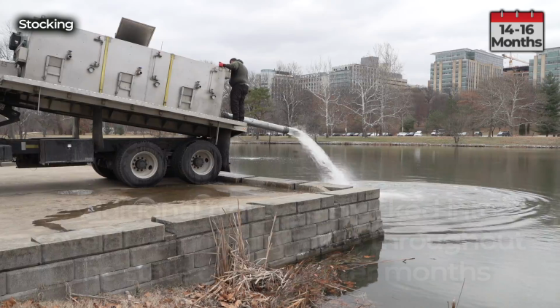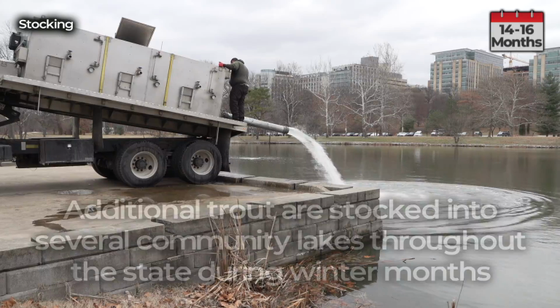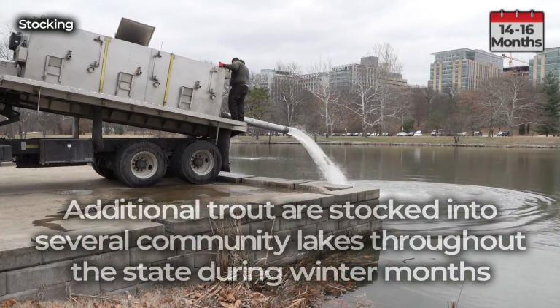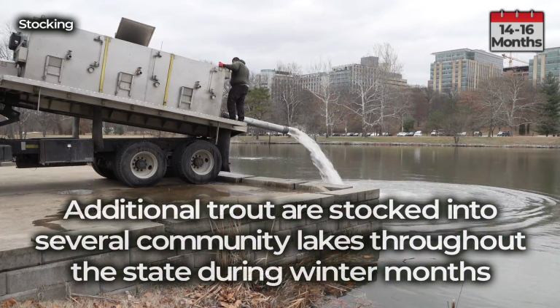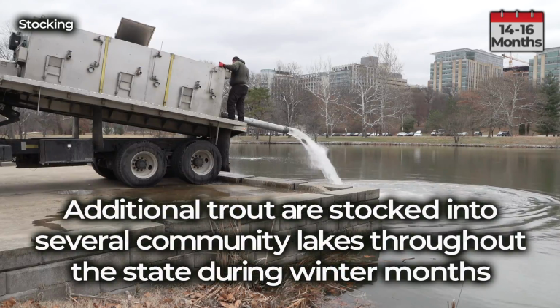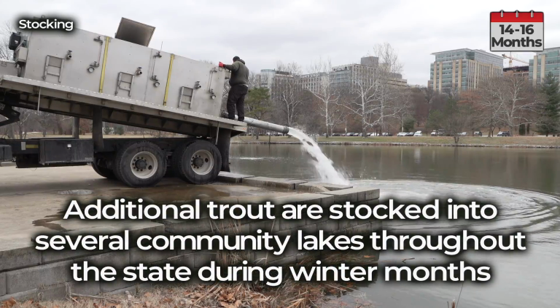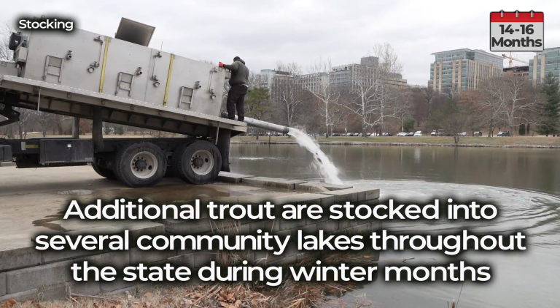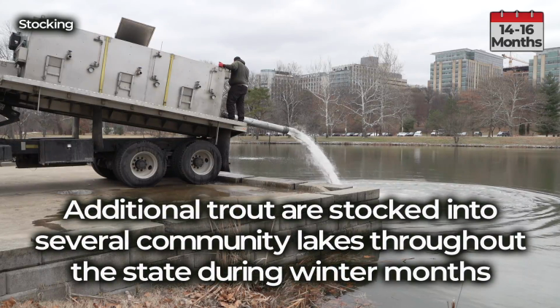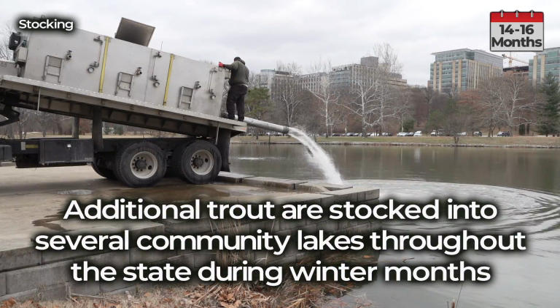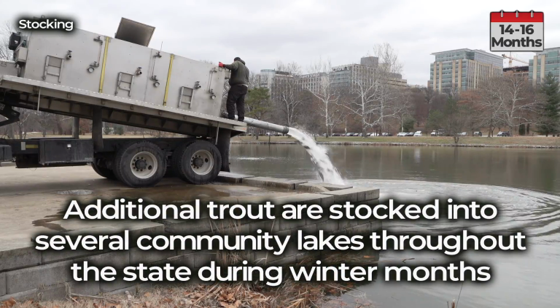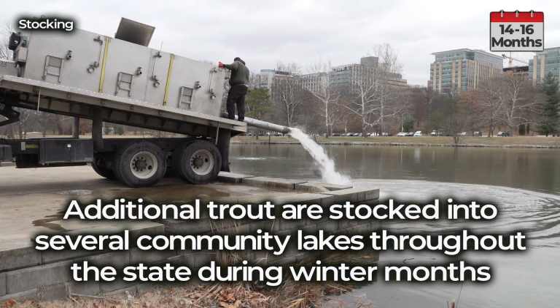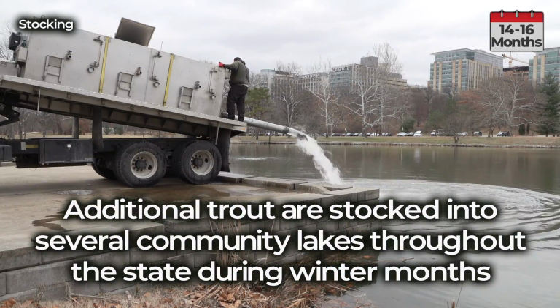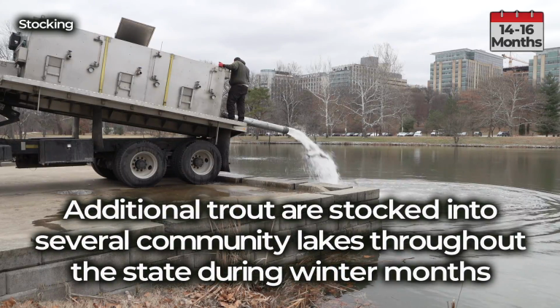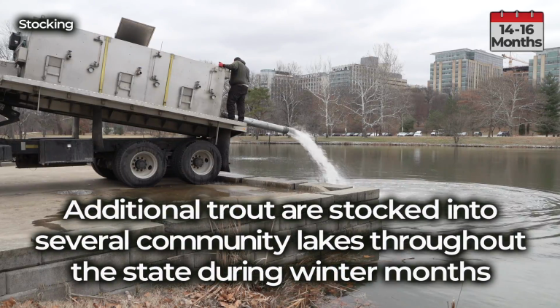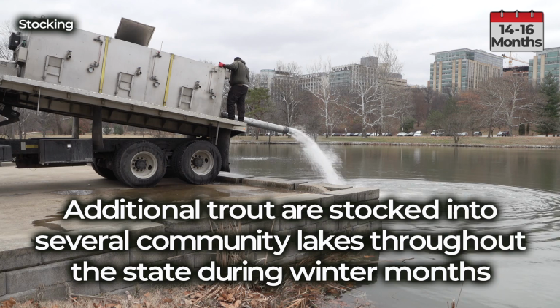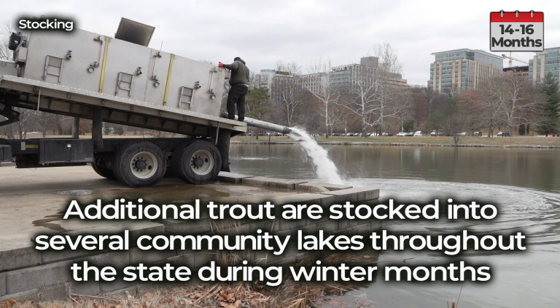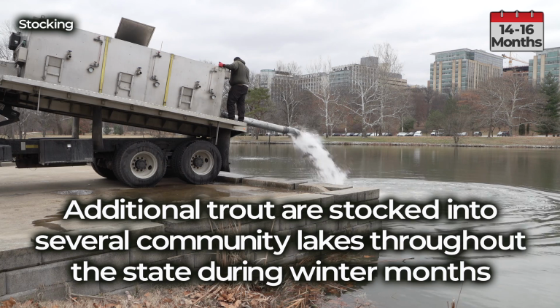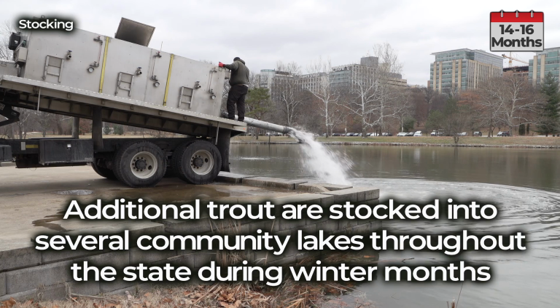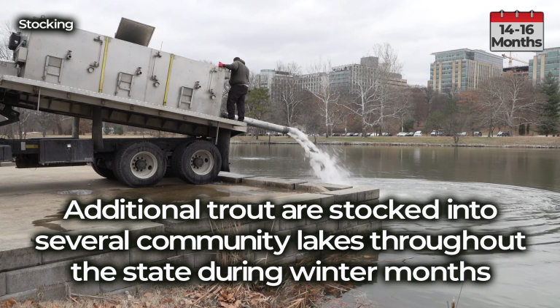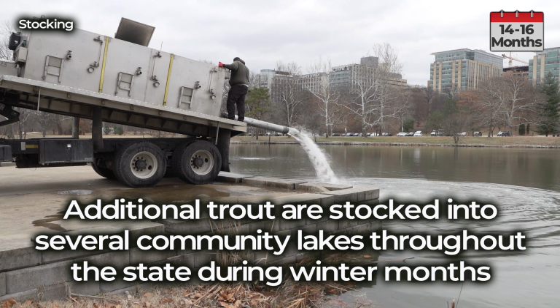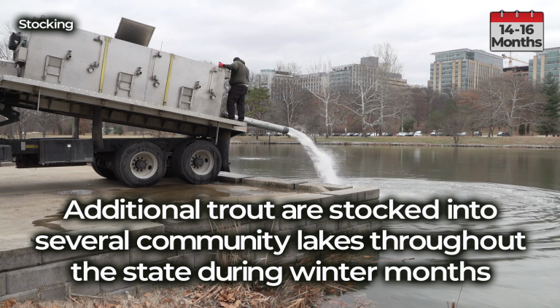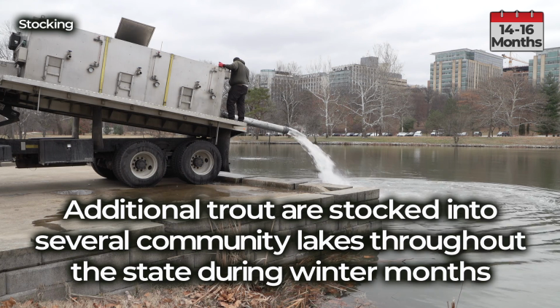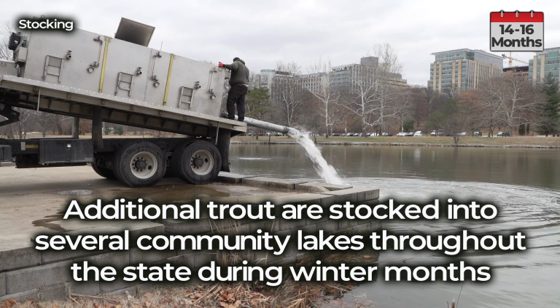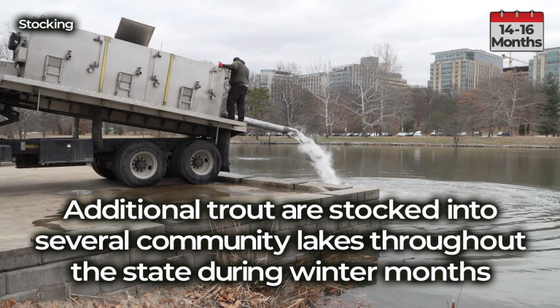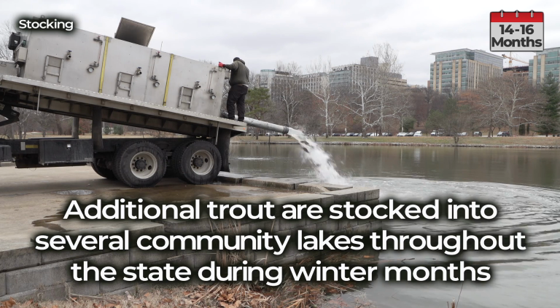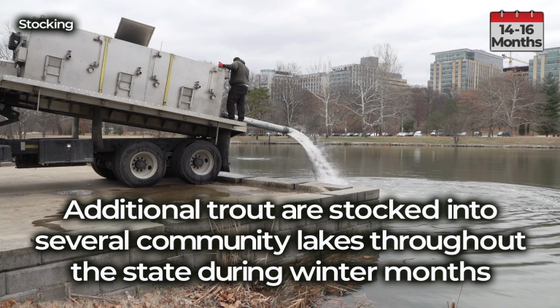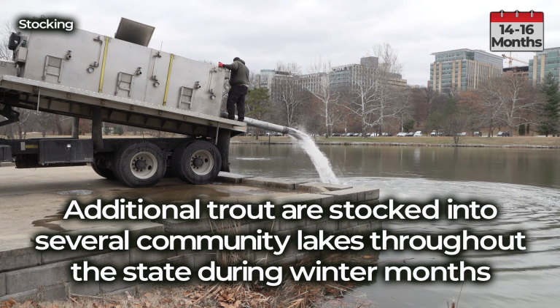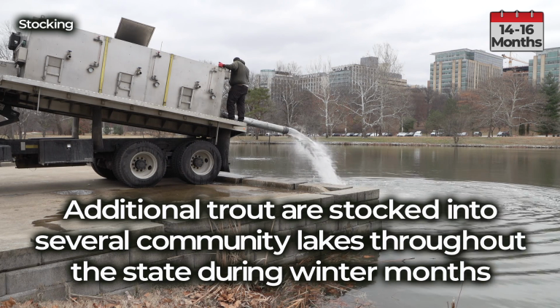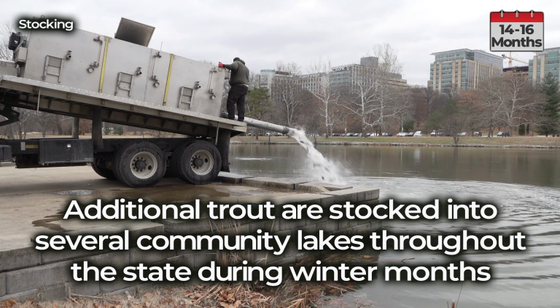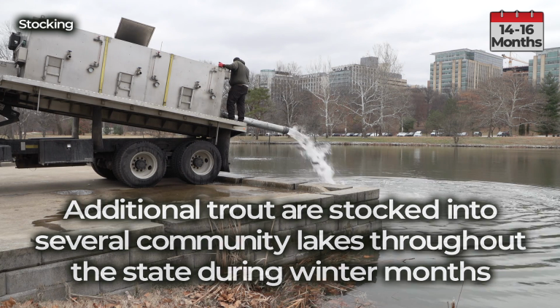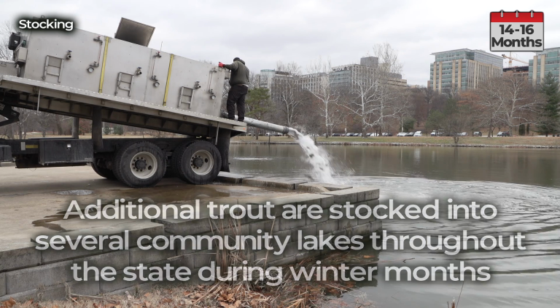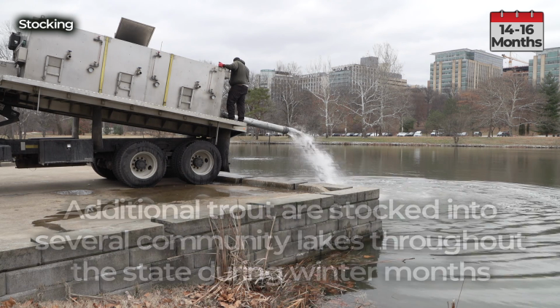Additional trout are stocked into several community lakes throughout the state during winter months.